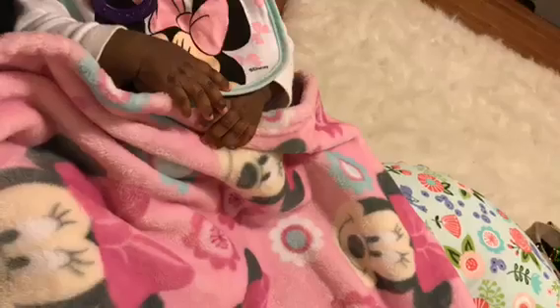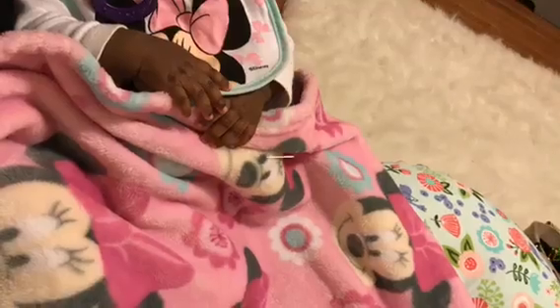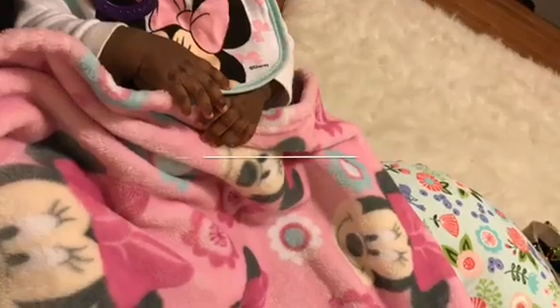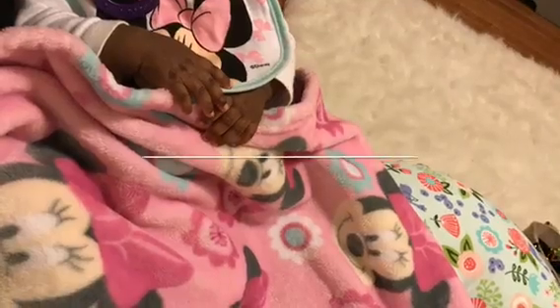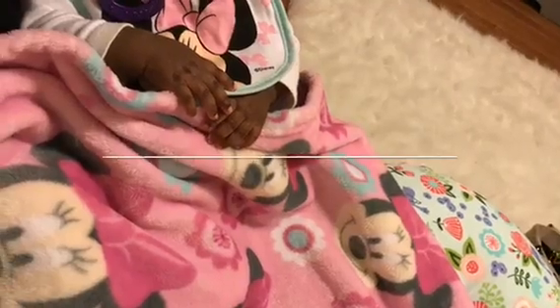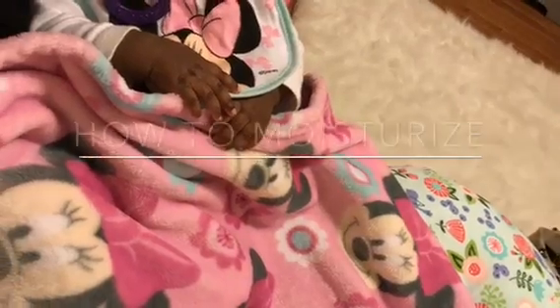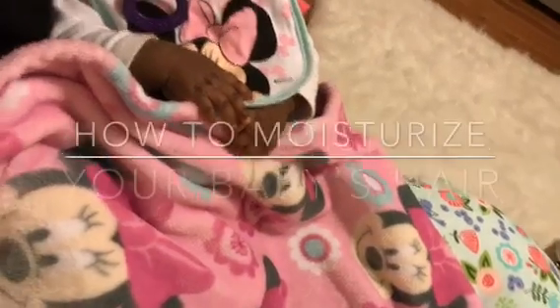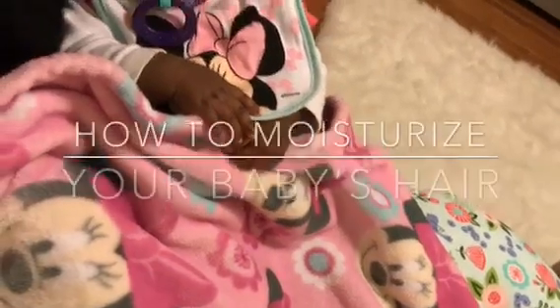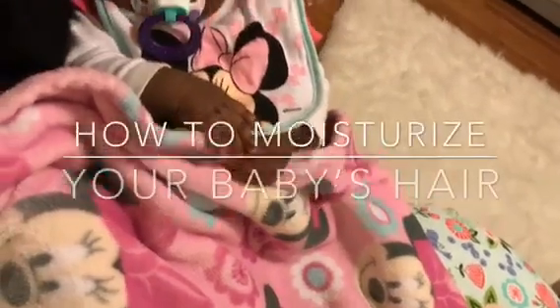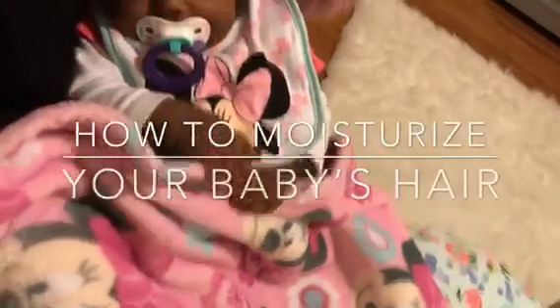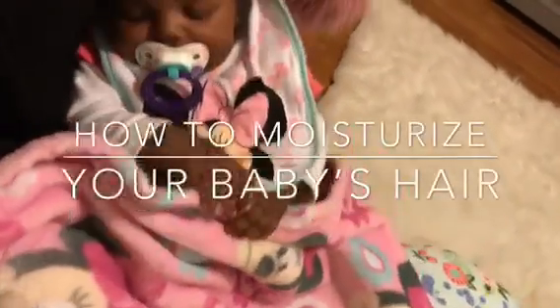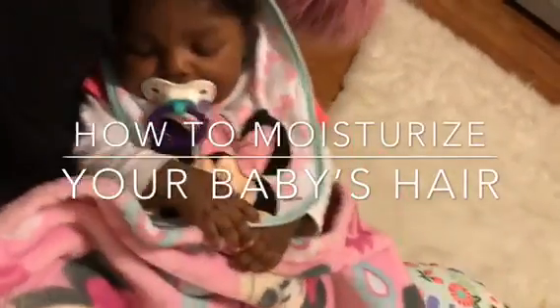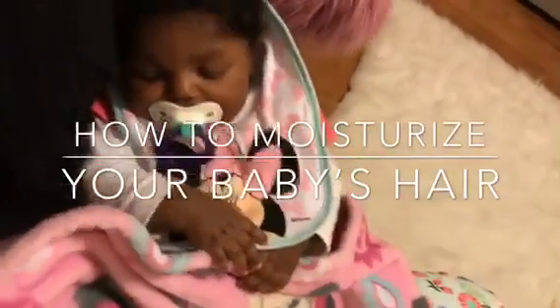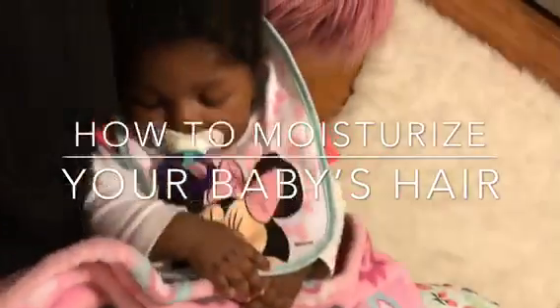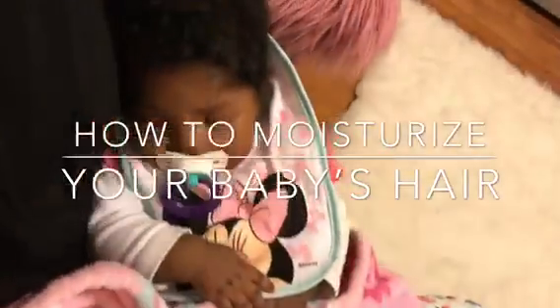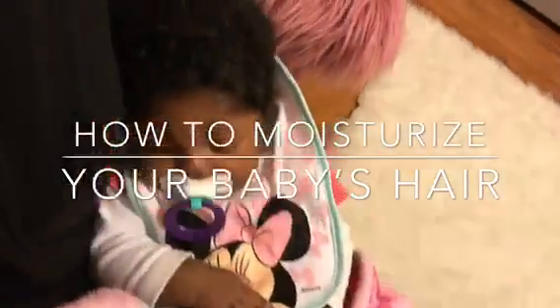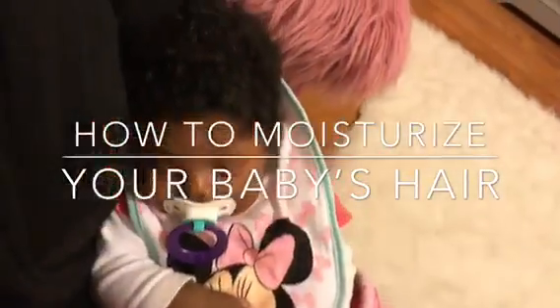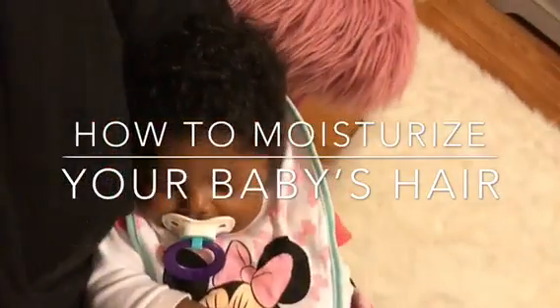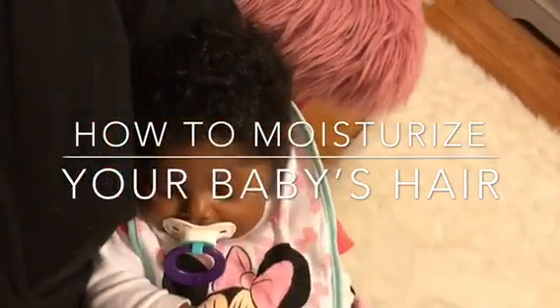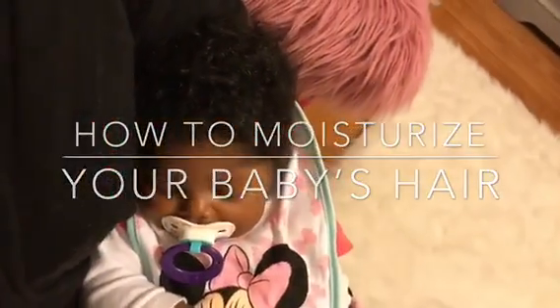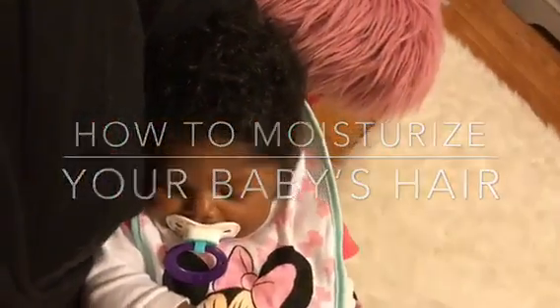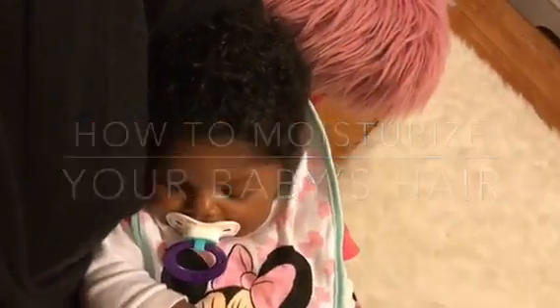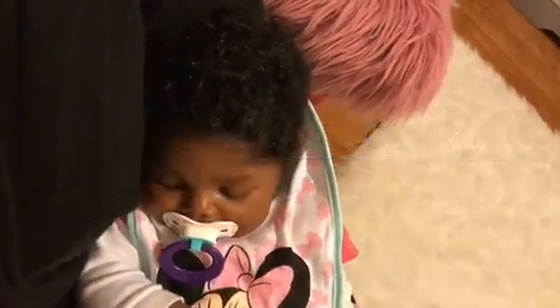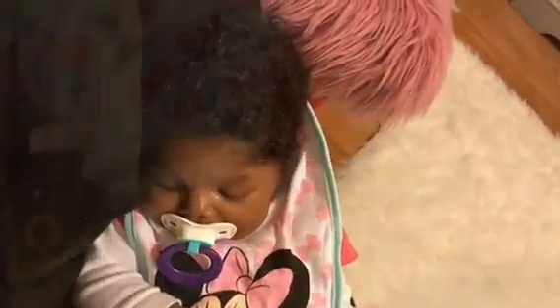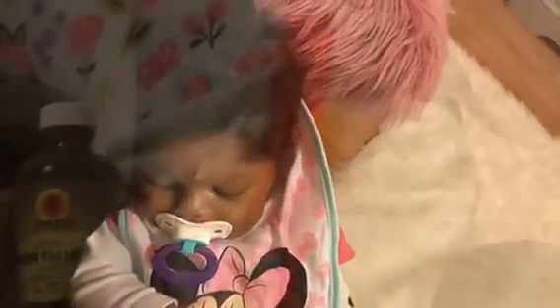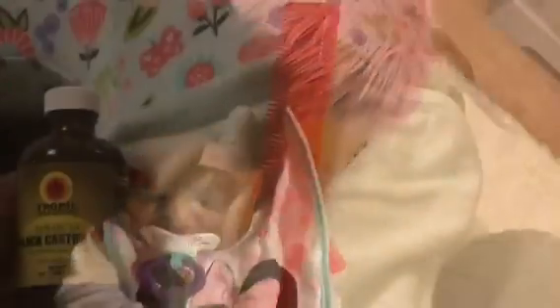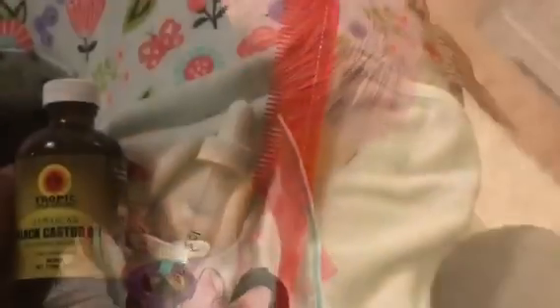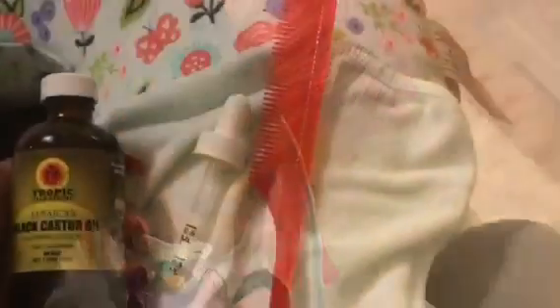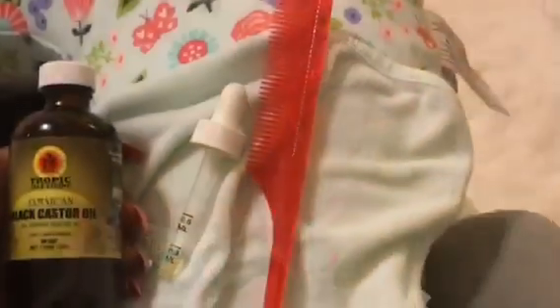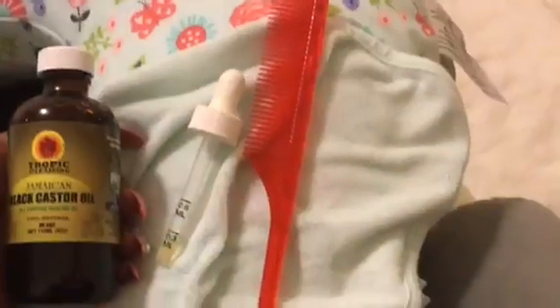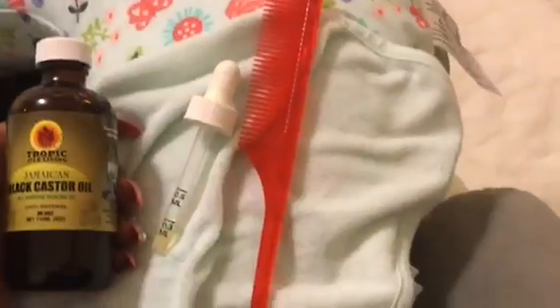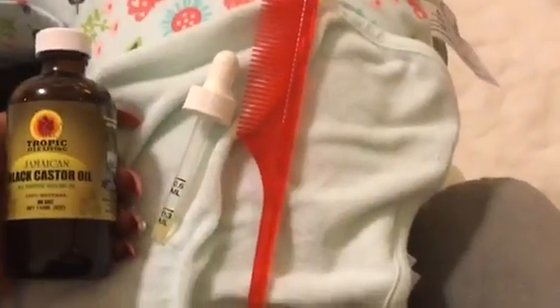Hey Swaggy Swan family, hope everybody's doing good. I'm going to show you how to moisturize your baby's hair.